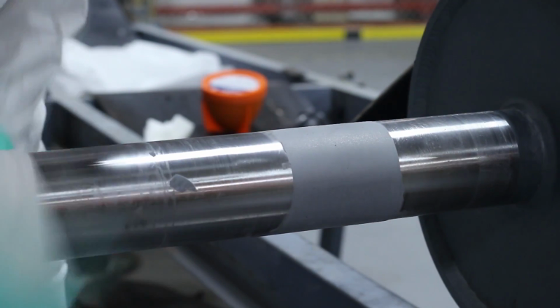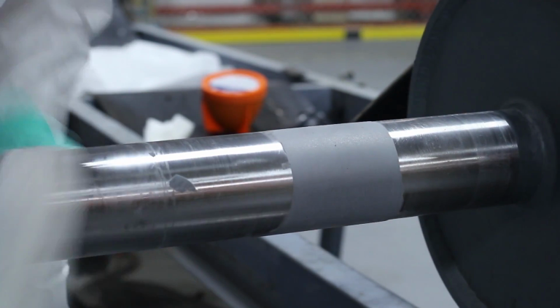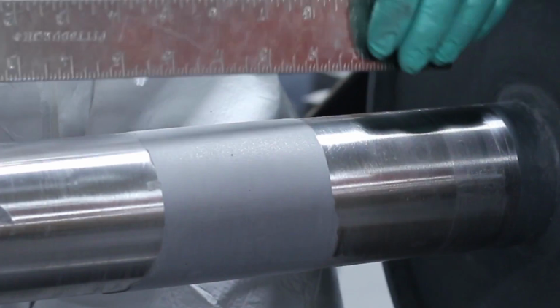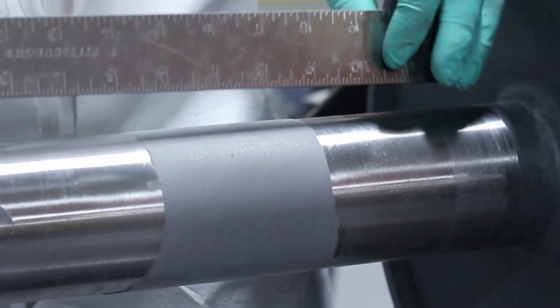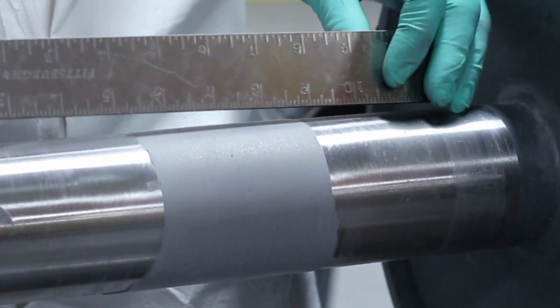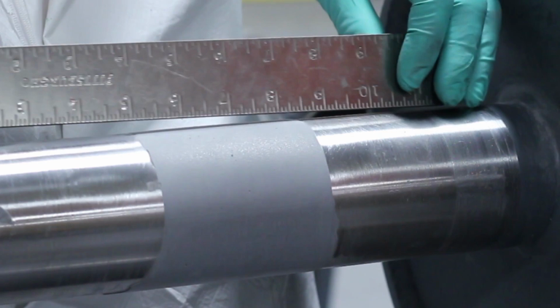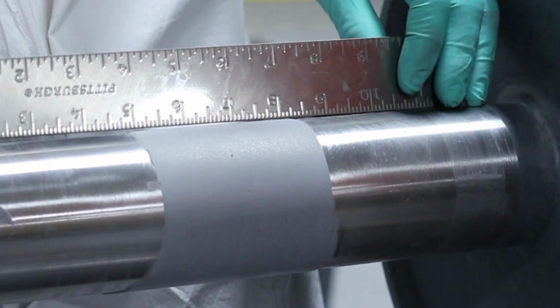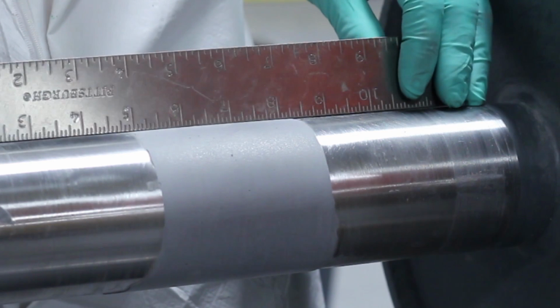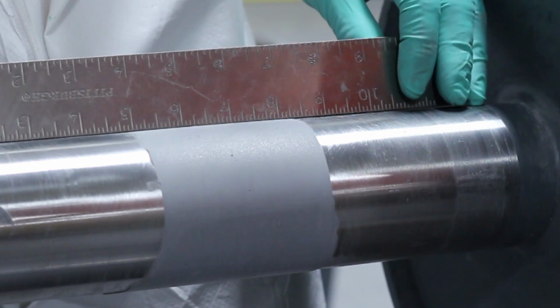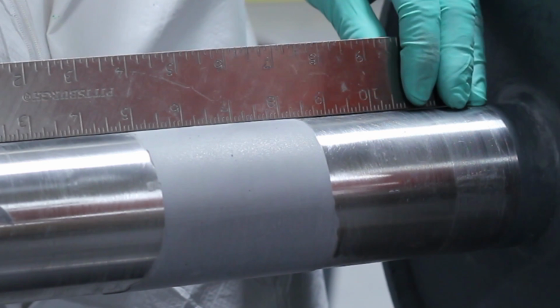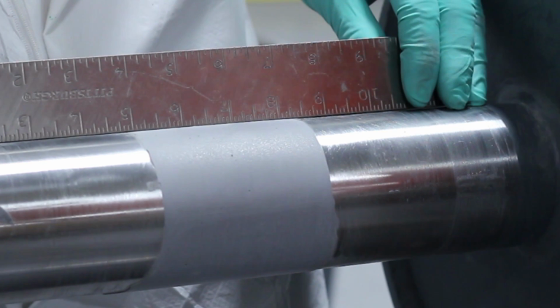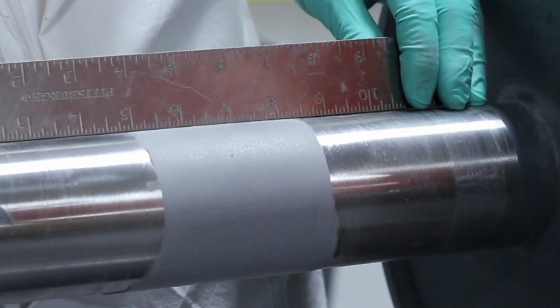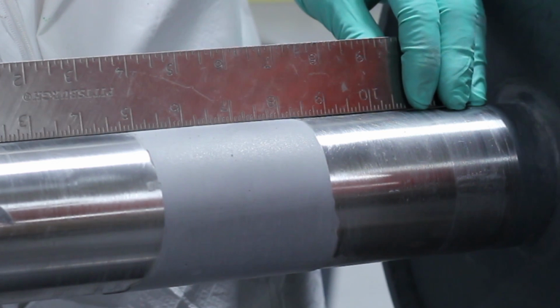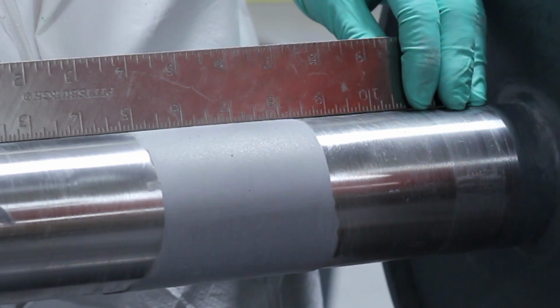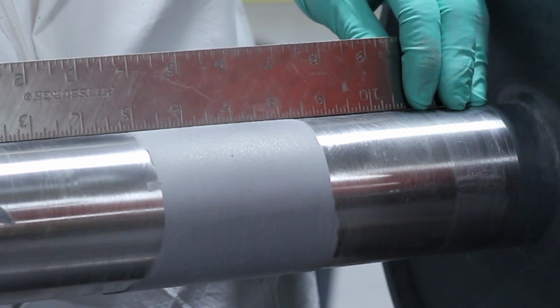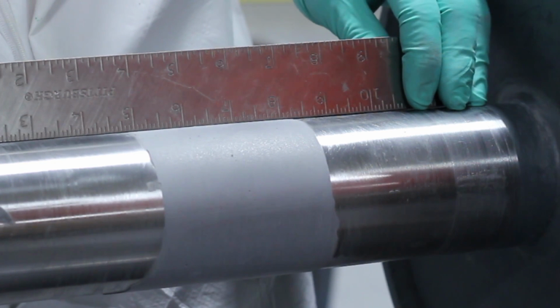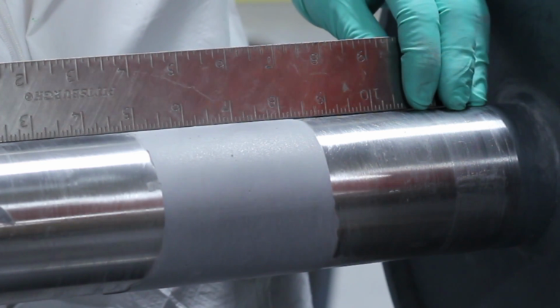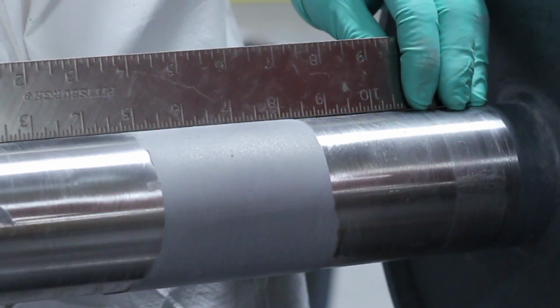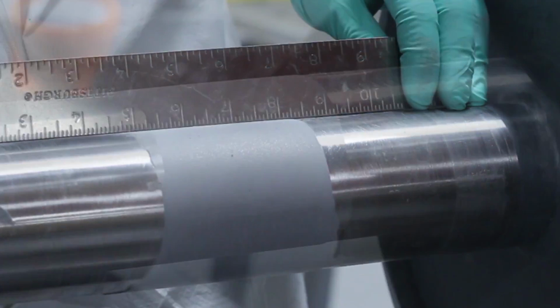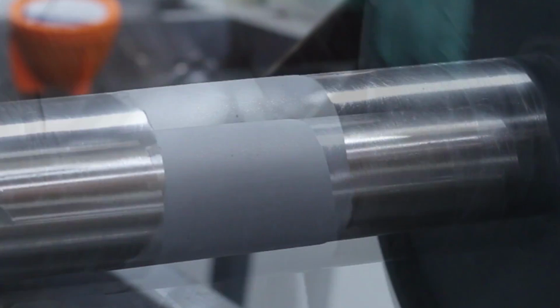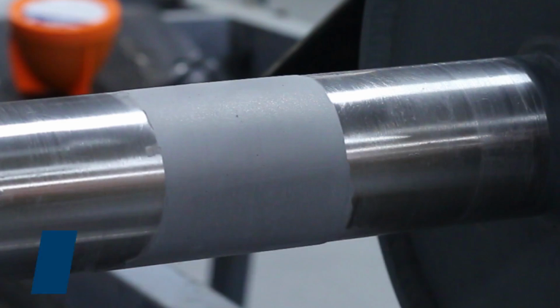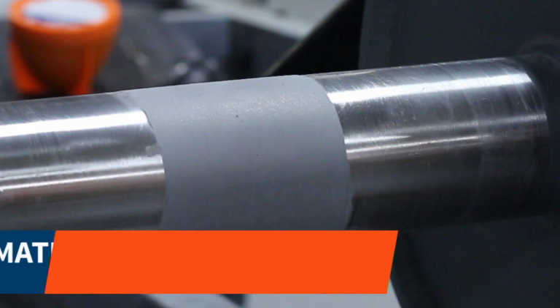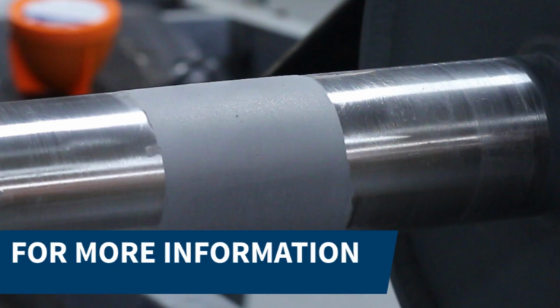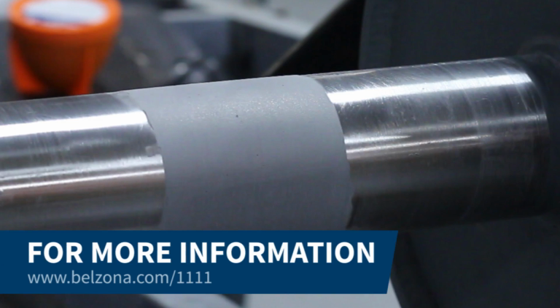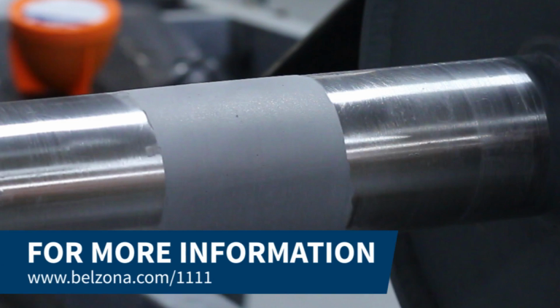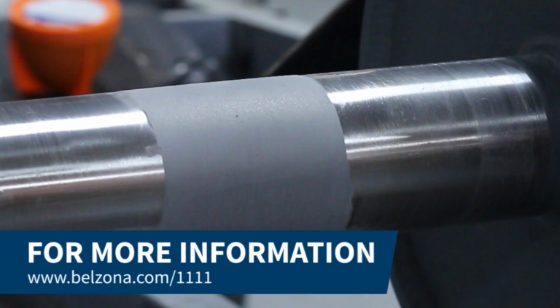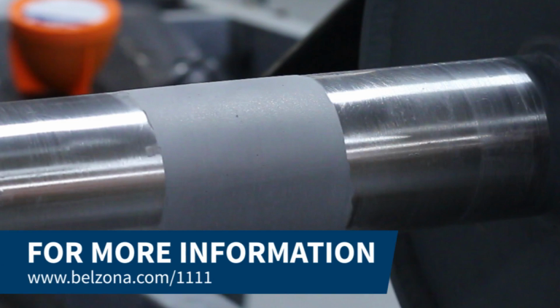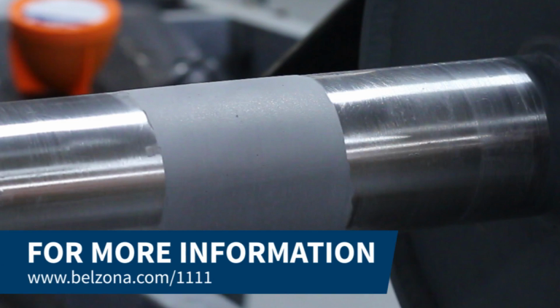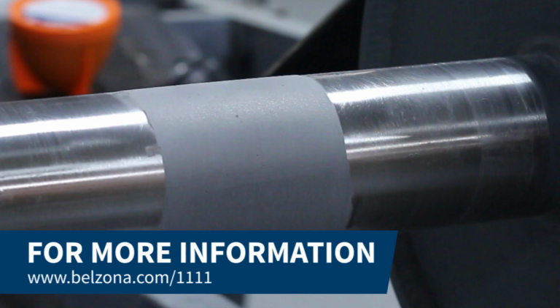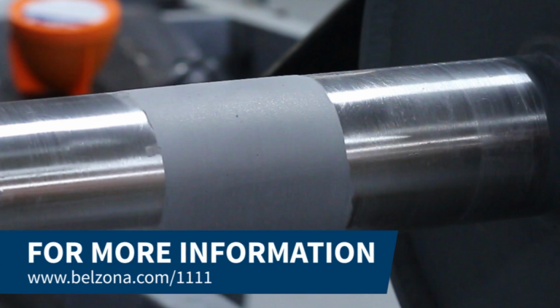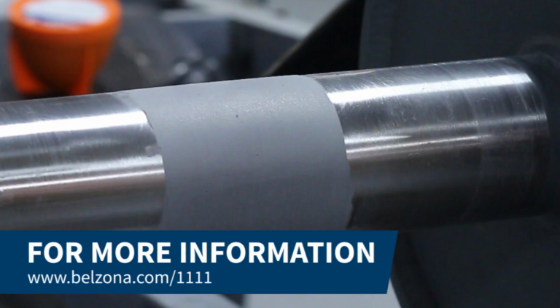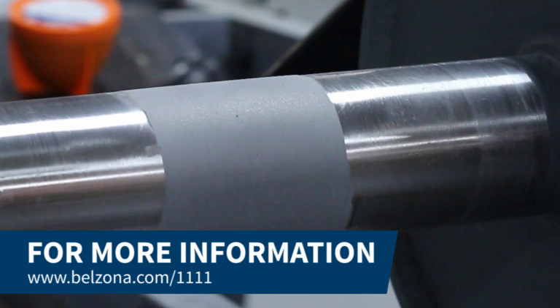Our rebuilding solutions for damaged shafts offer simple applications by reducing hot work and cutting down time.